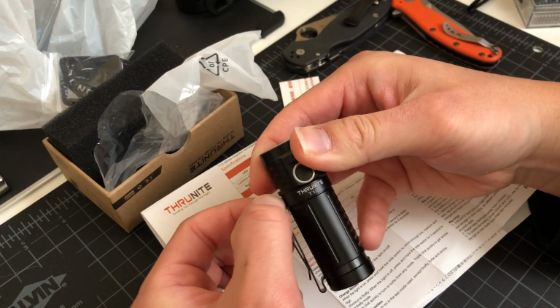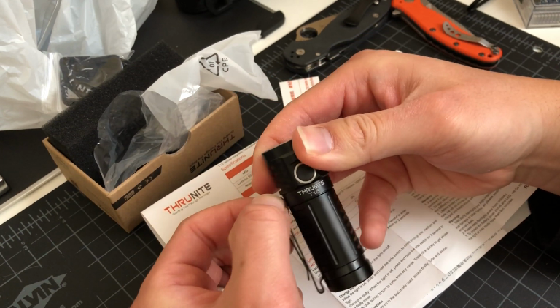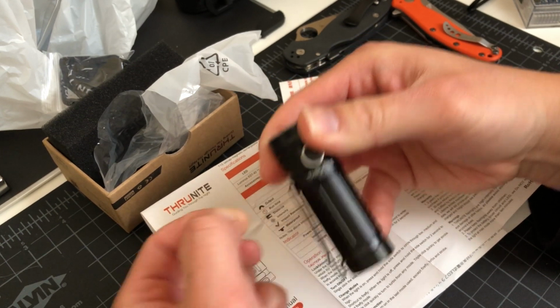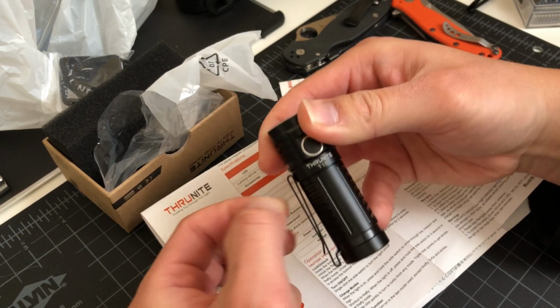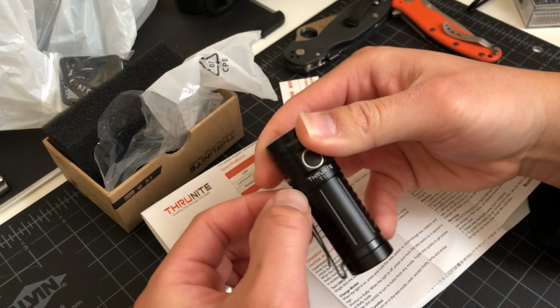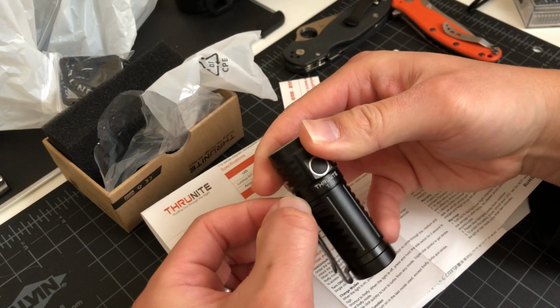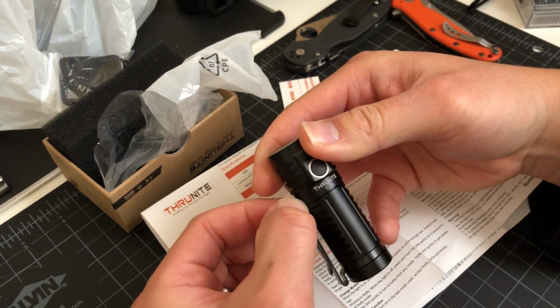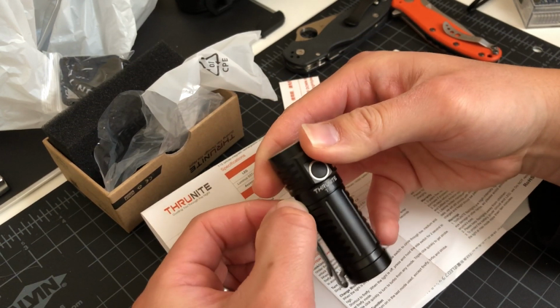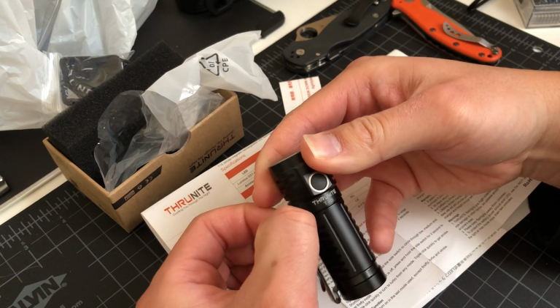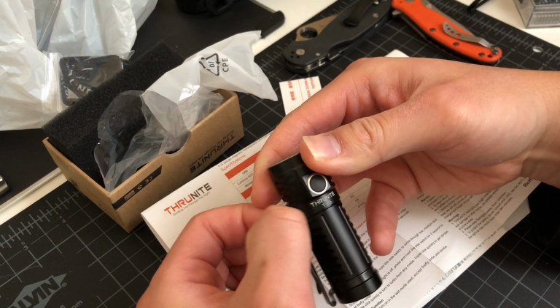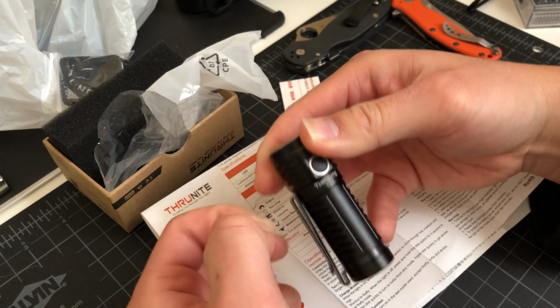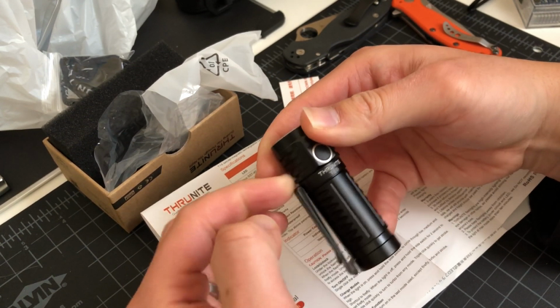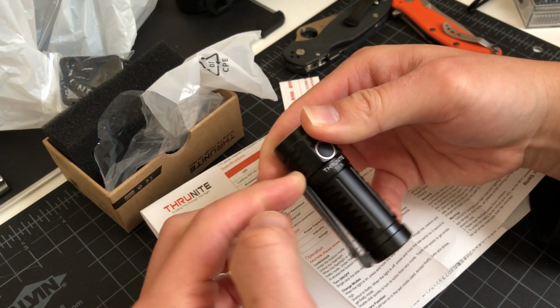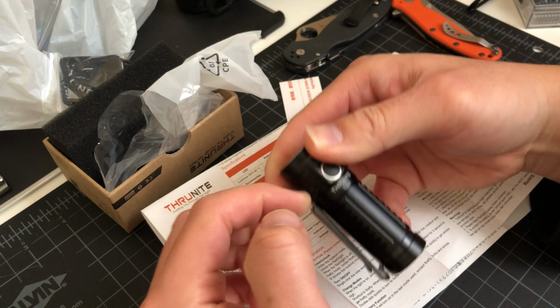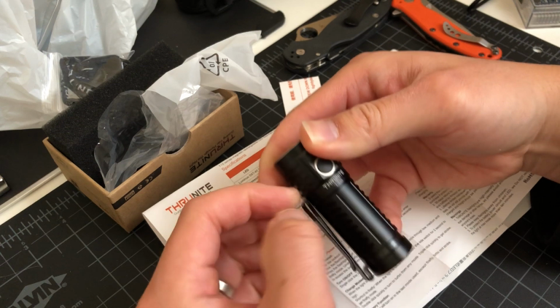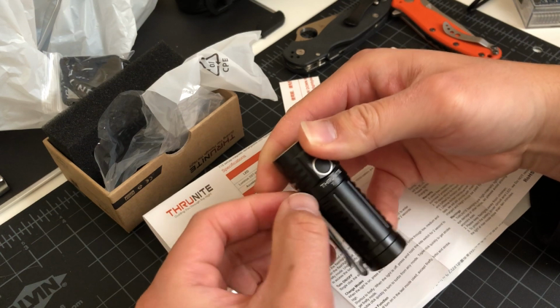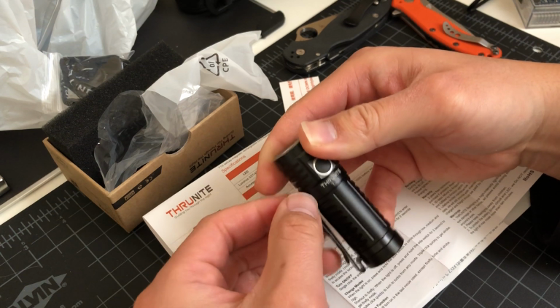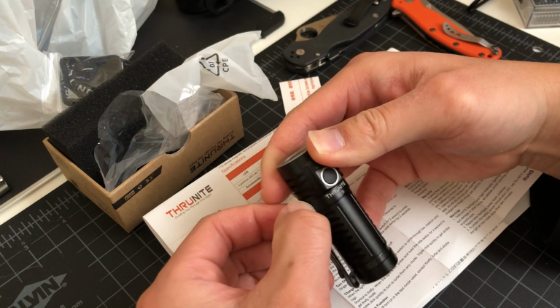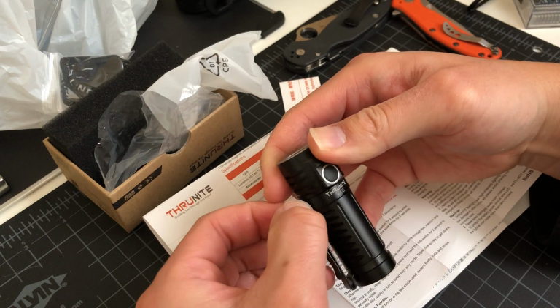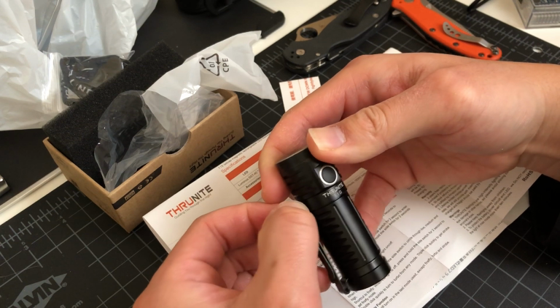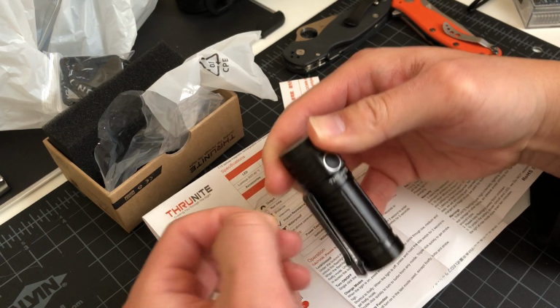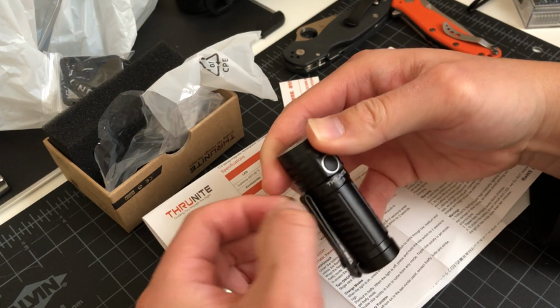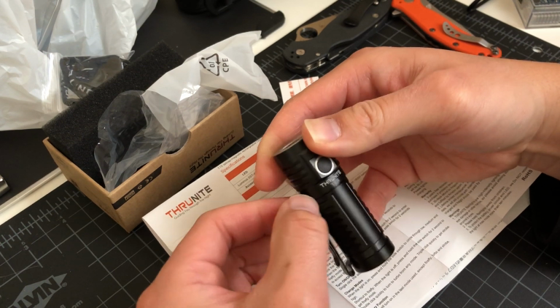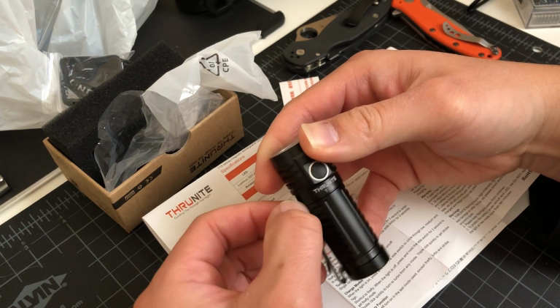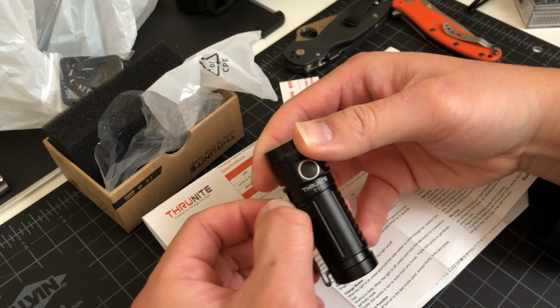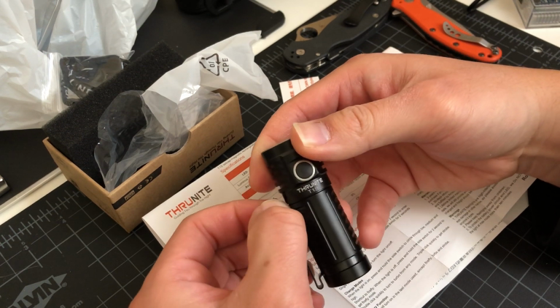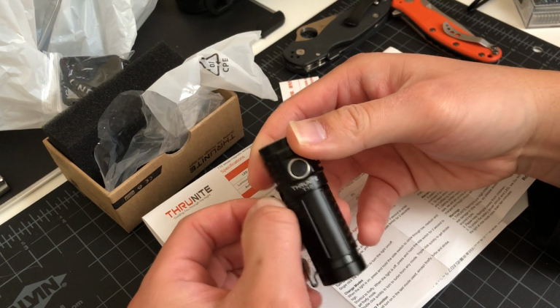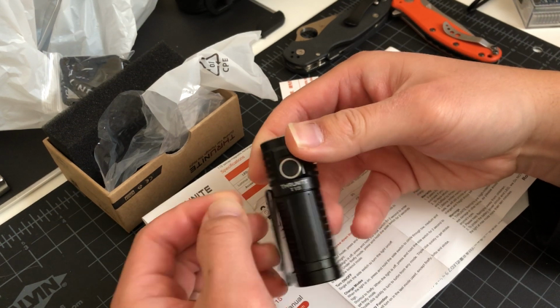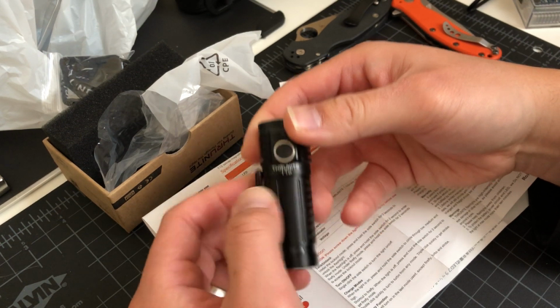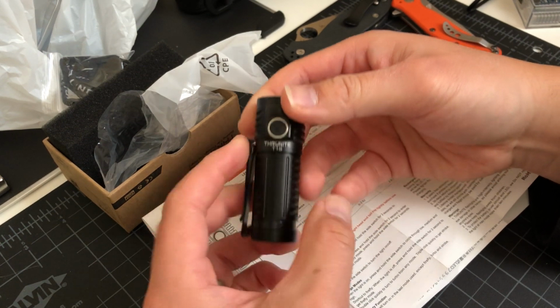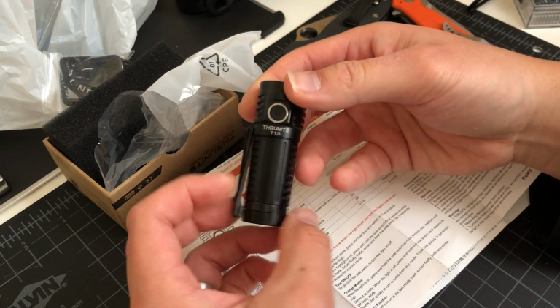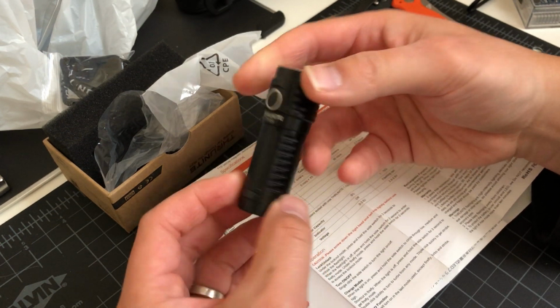Nice tension, but not too much. This shouldn't tear up your pockets.